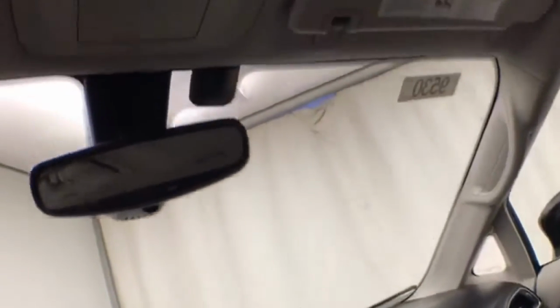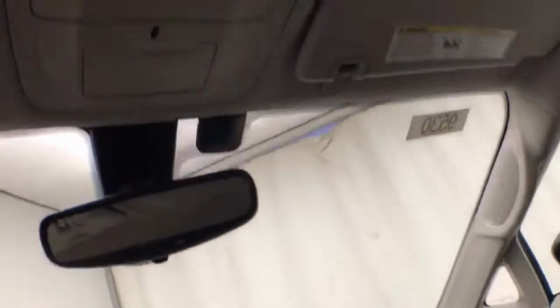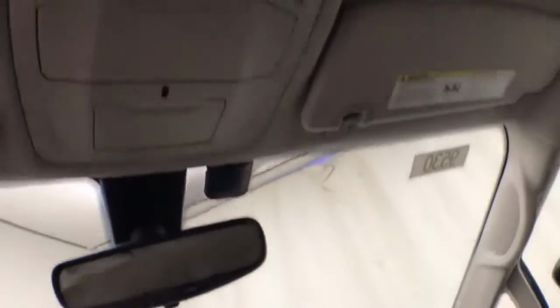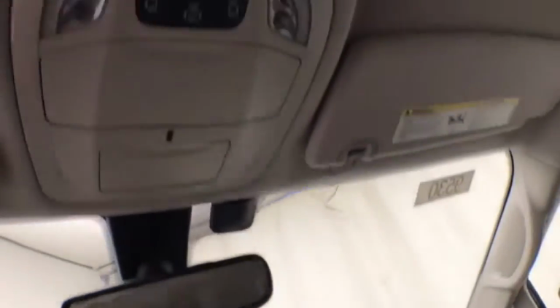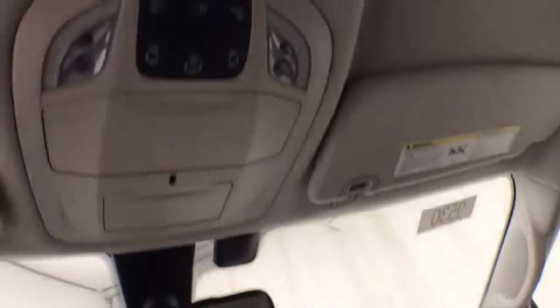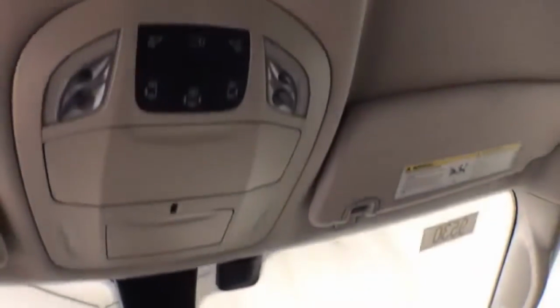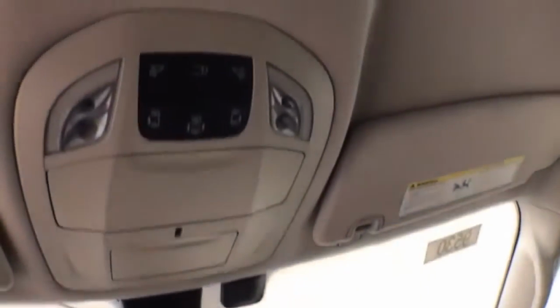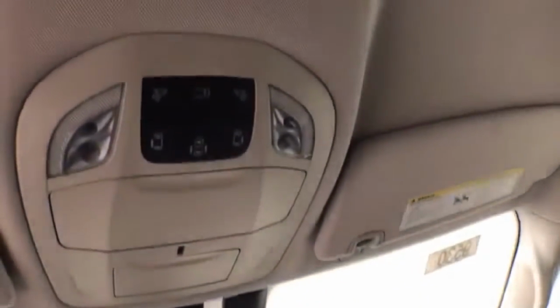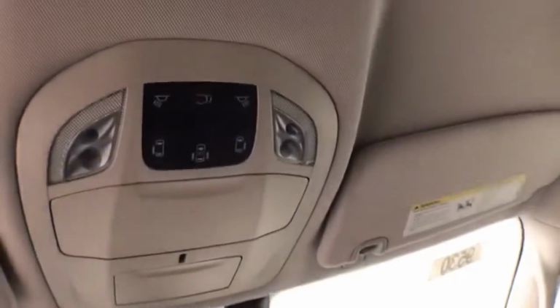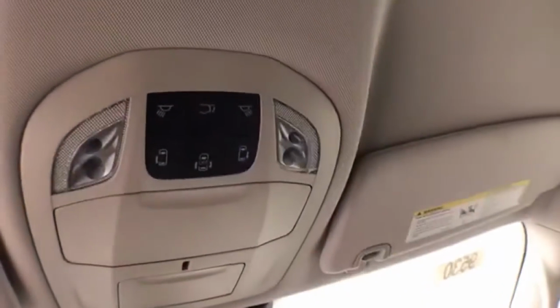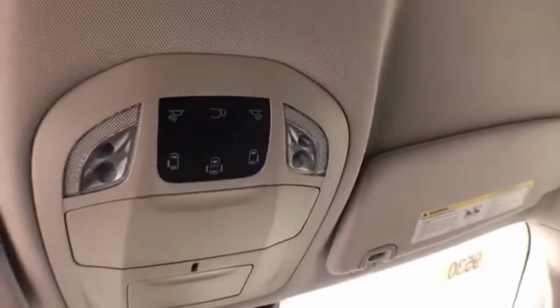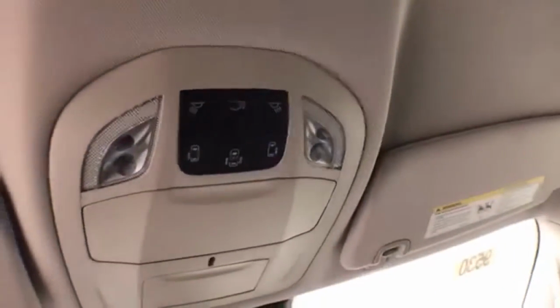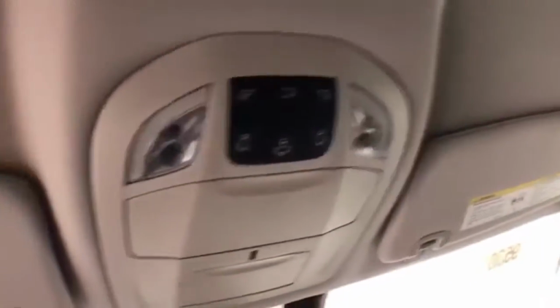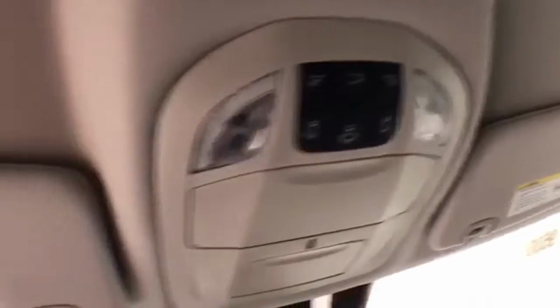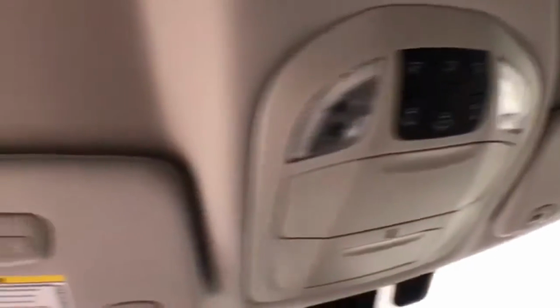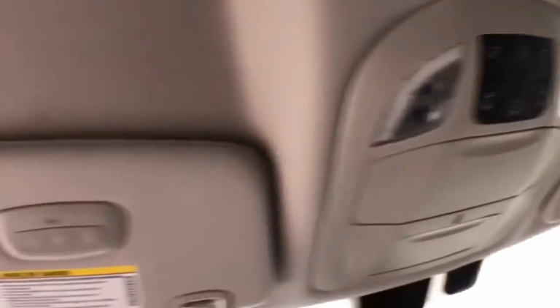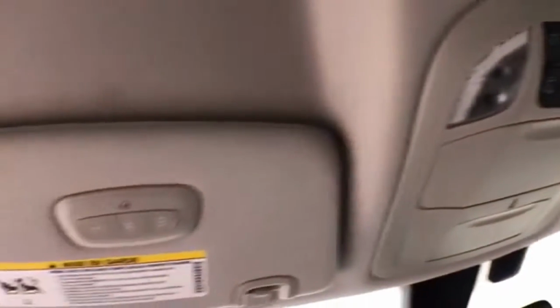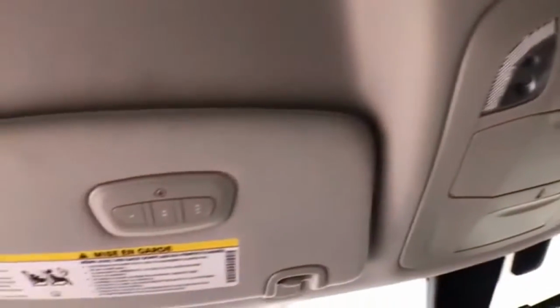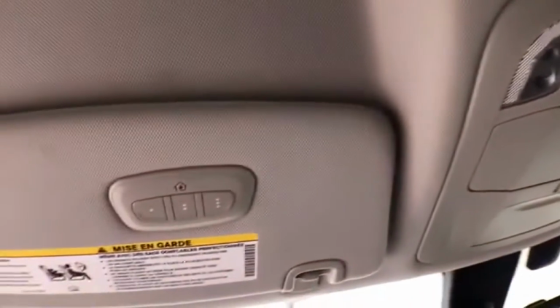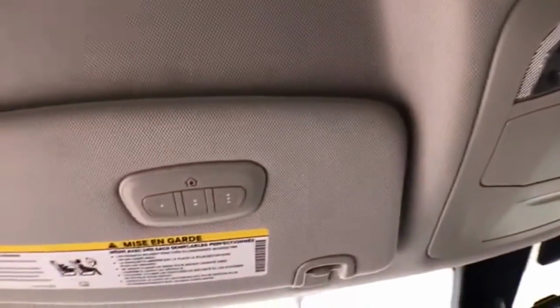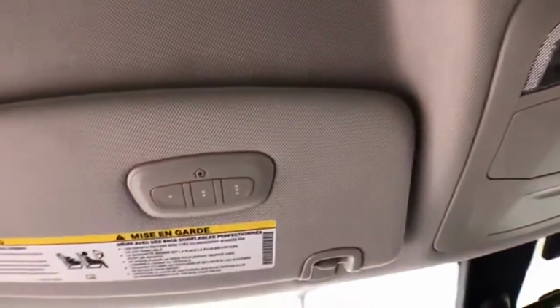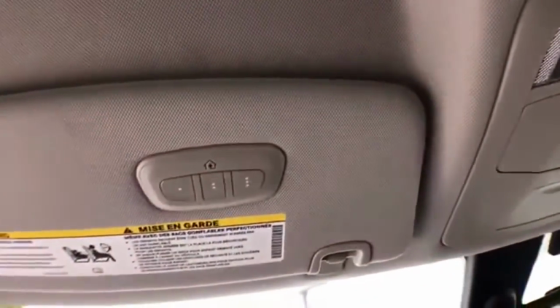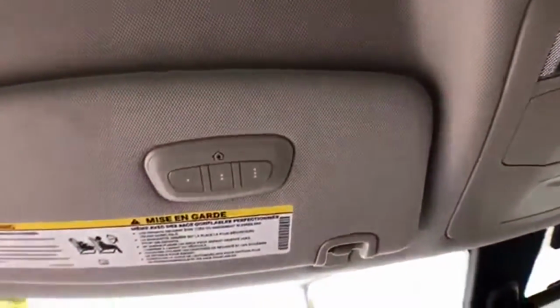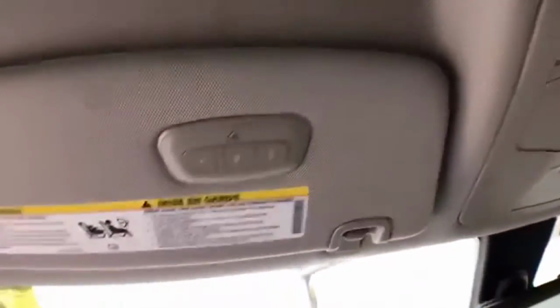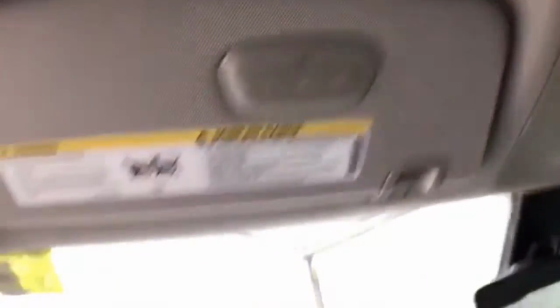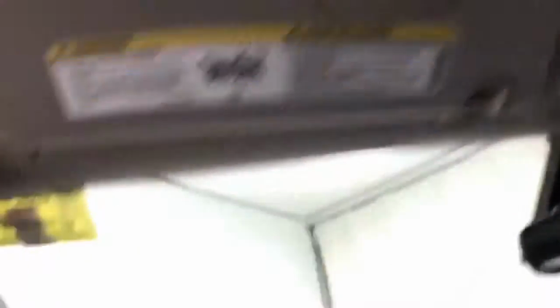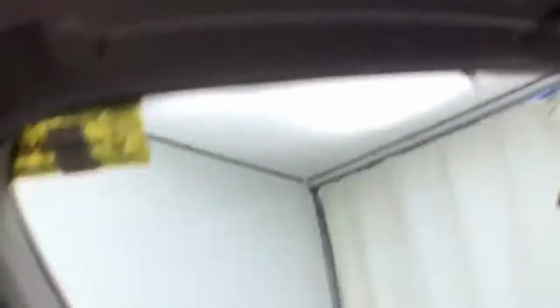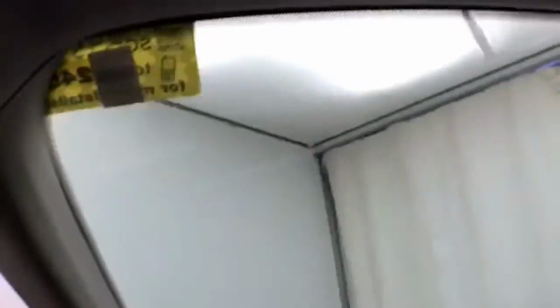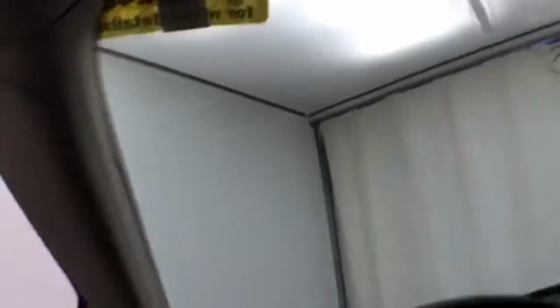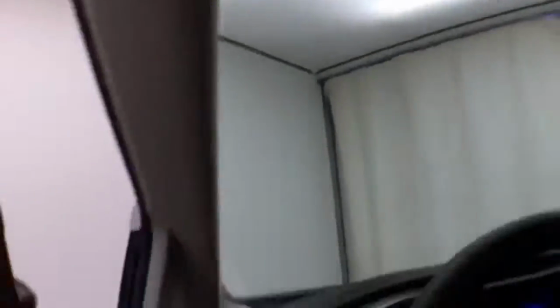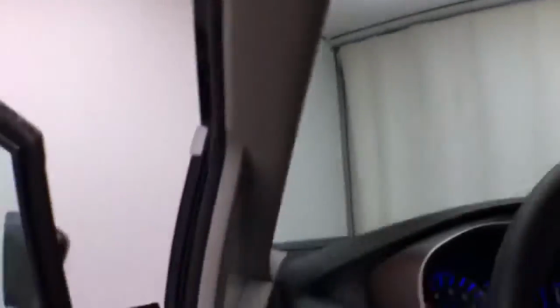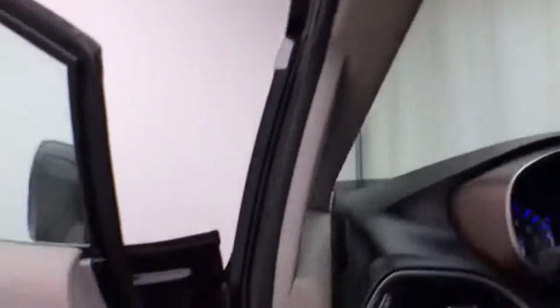Overhead, you'll find liftgate and sliding door controls, as well as a HomeLink transmitter for a garage door opener.